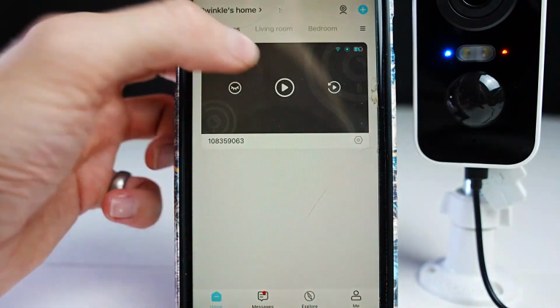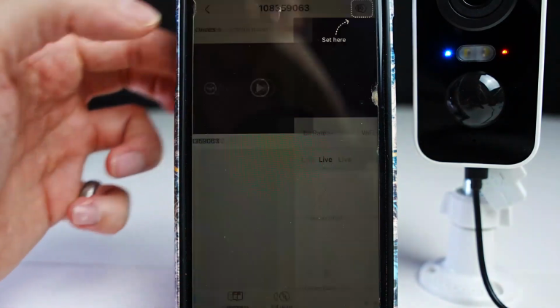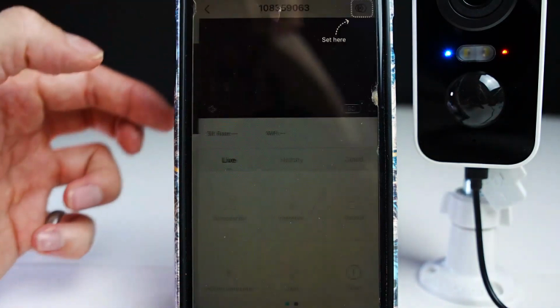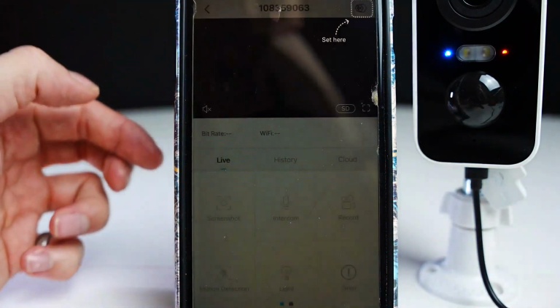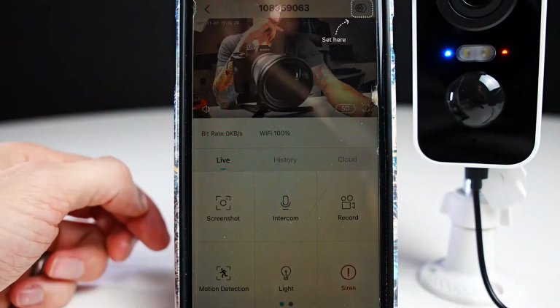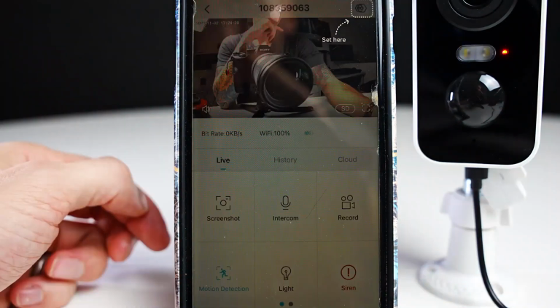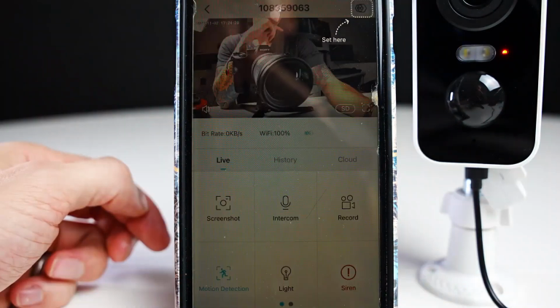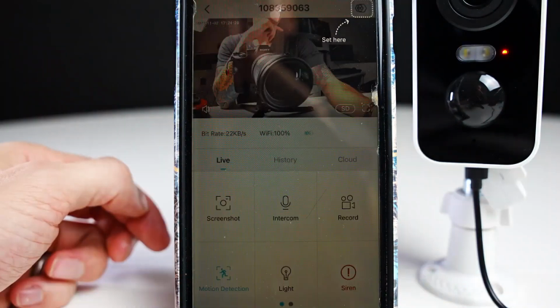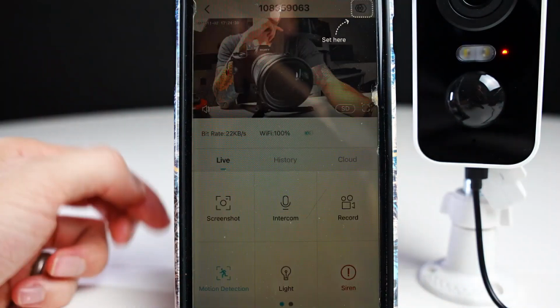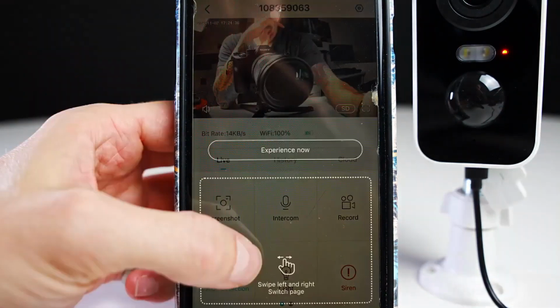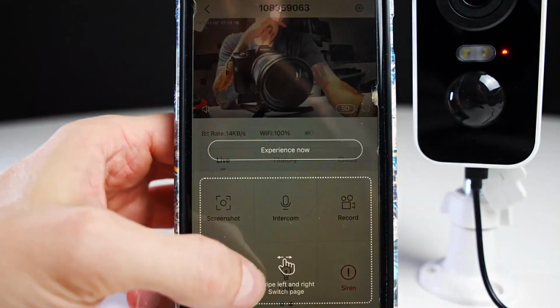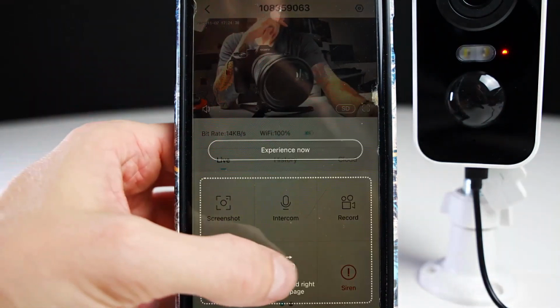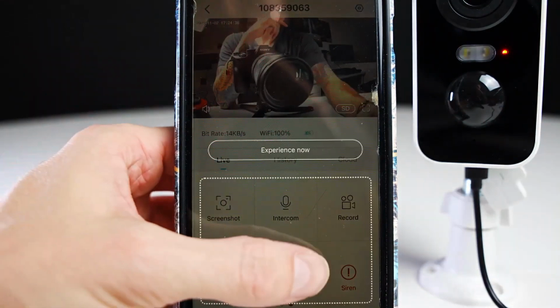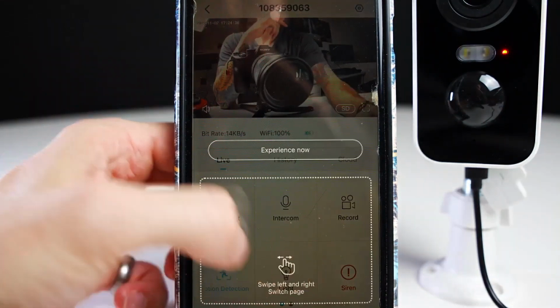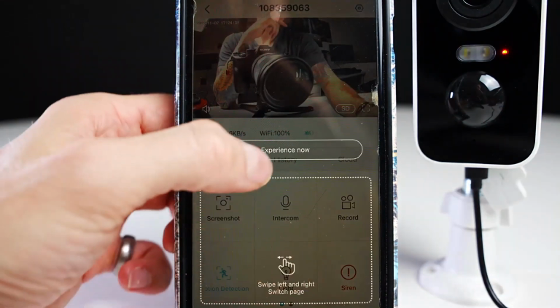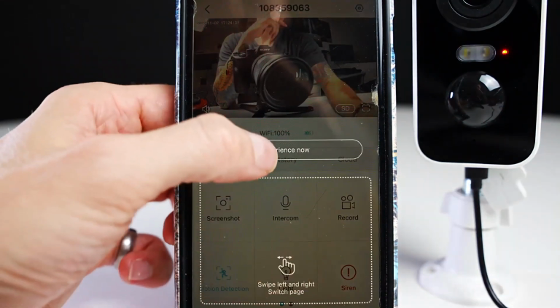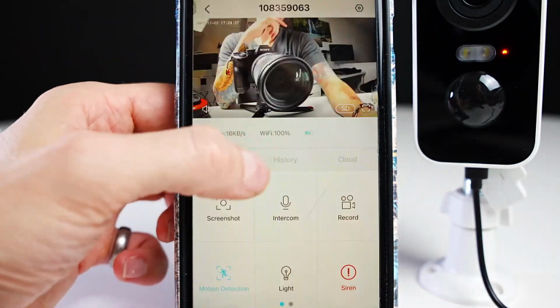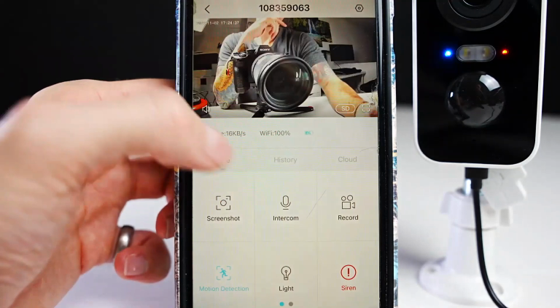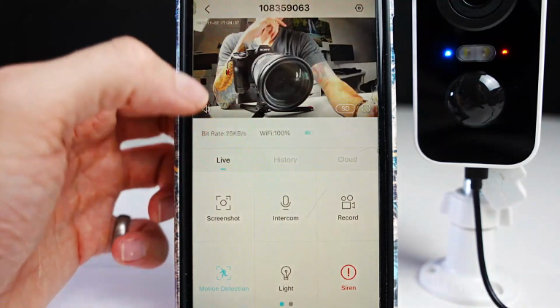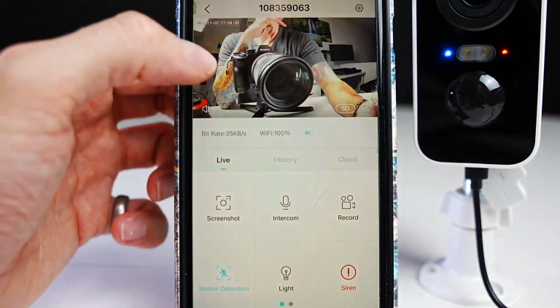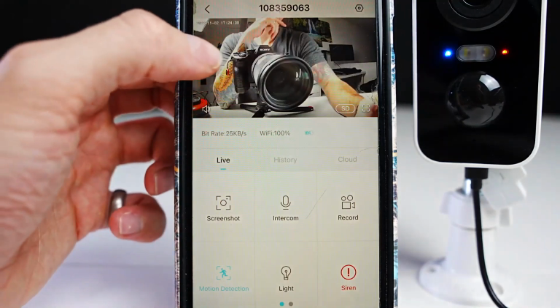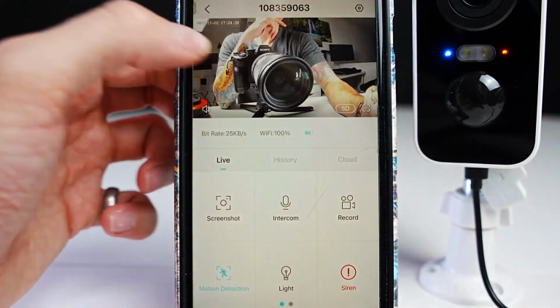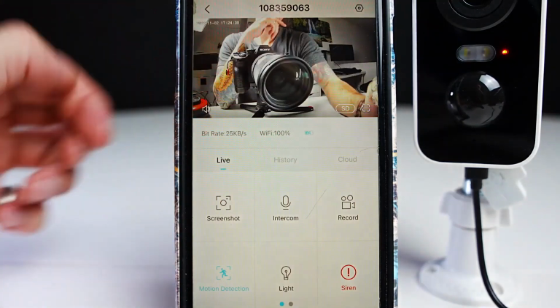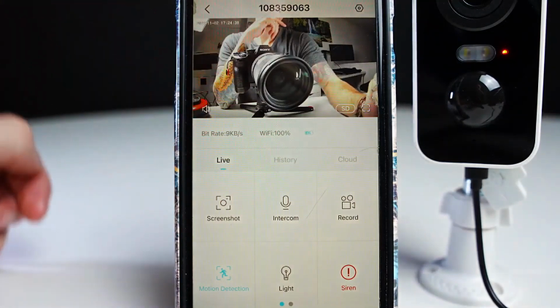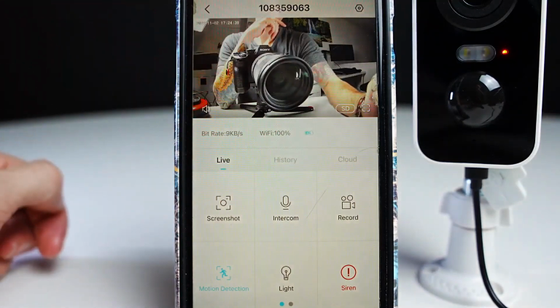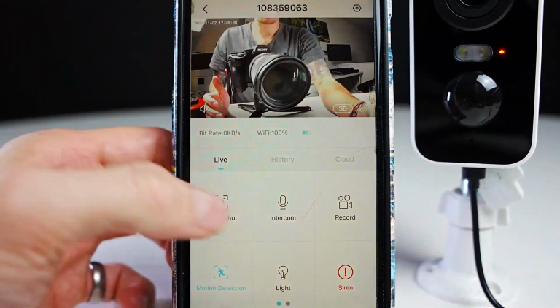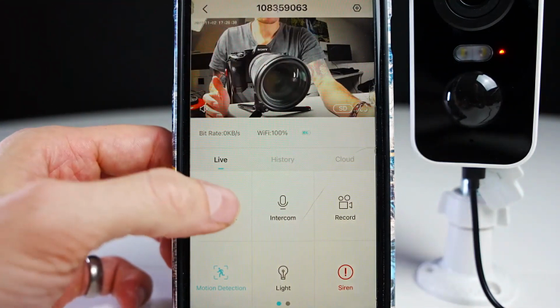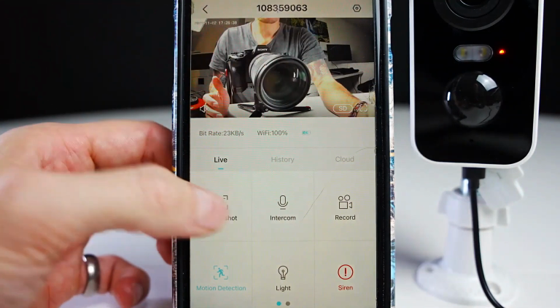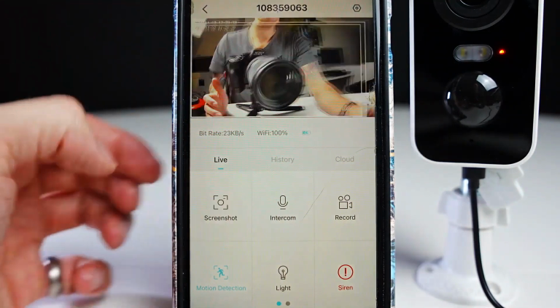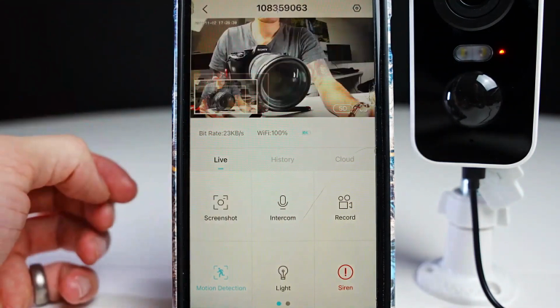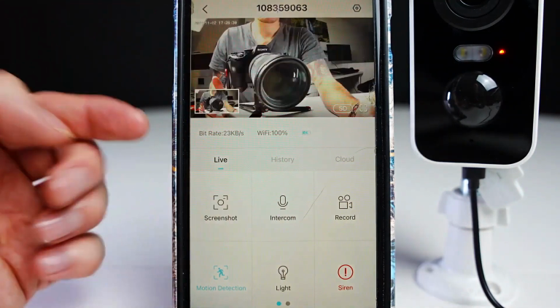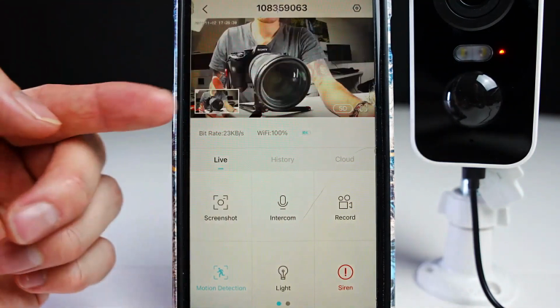Press on the camera image and it will show you what the camera can see. You can see the camera battery life, the Wi-Fi signal, and the bit rate.